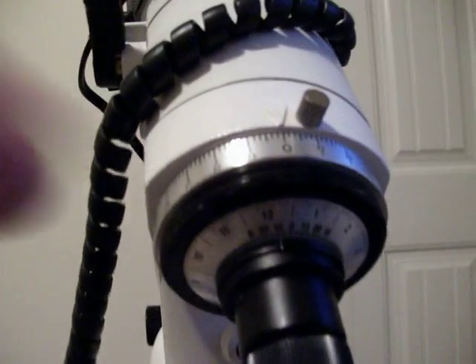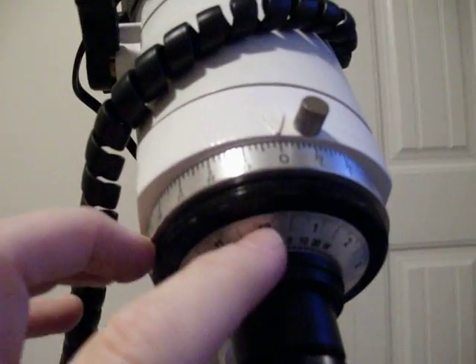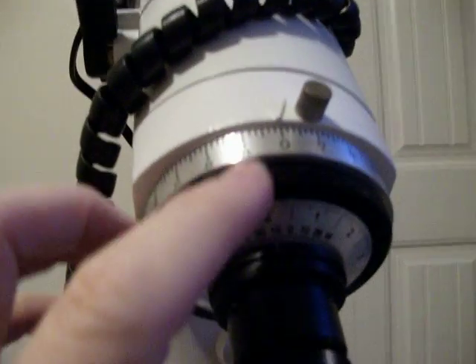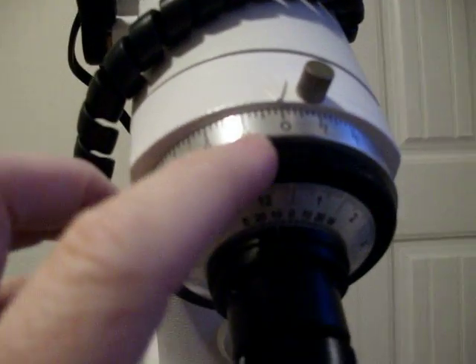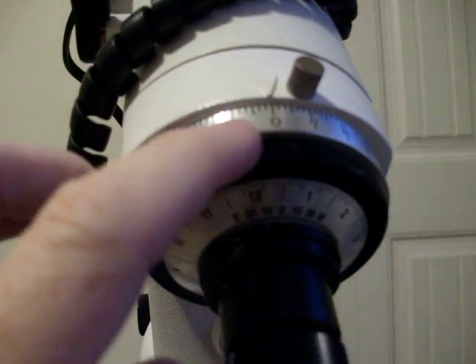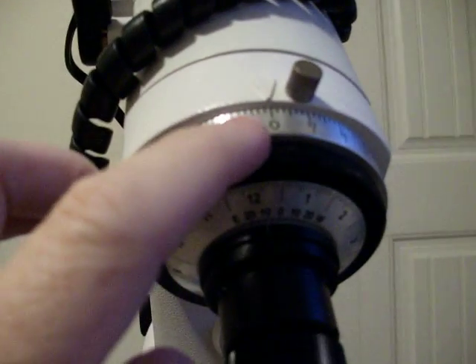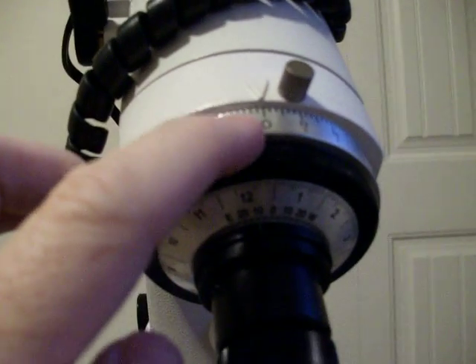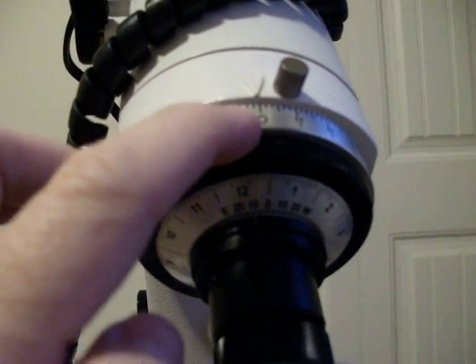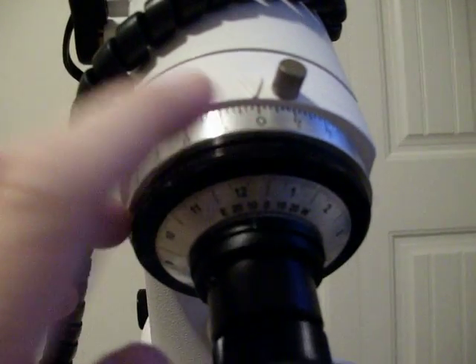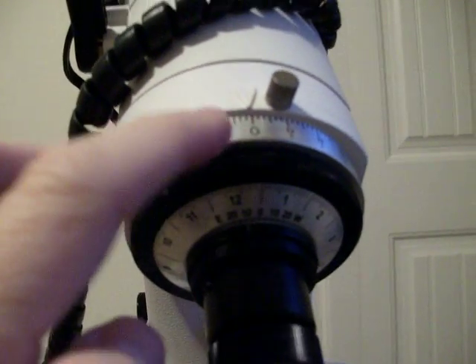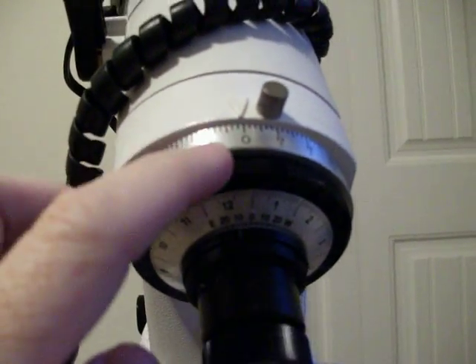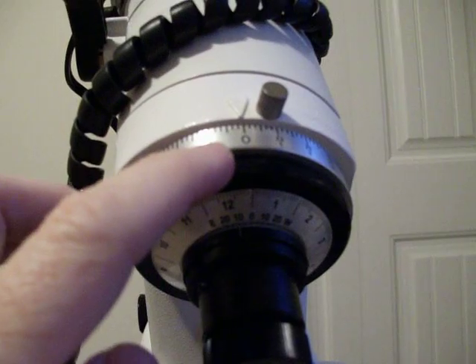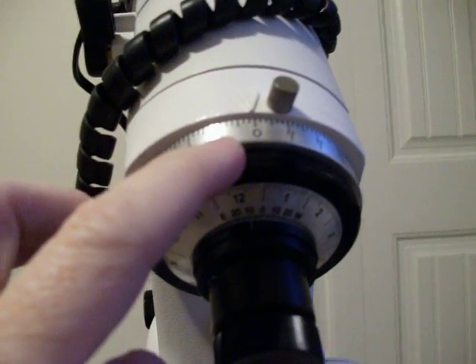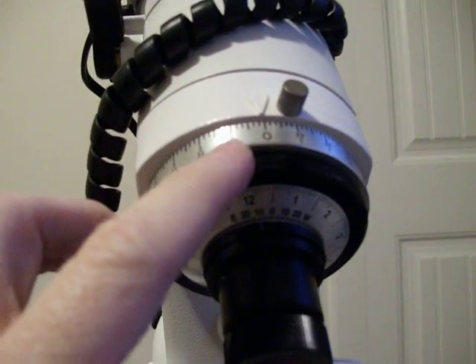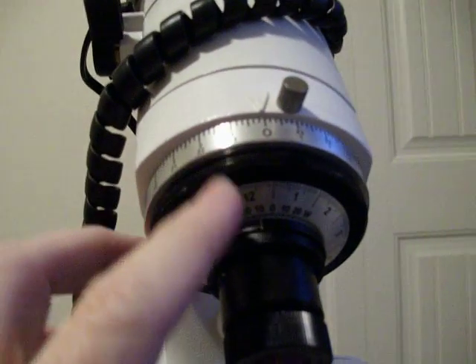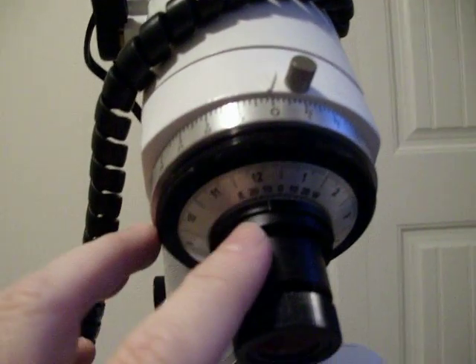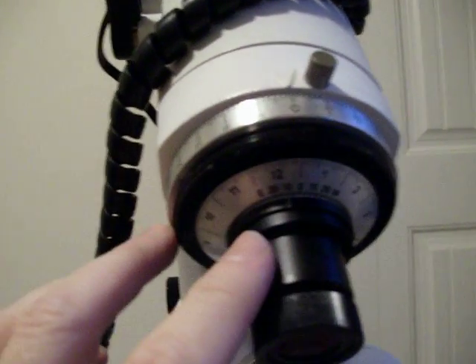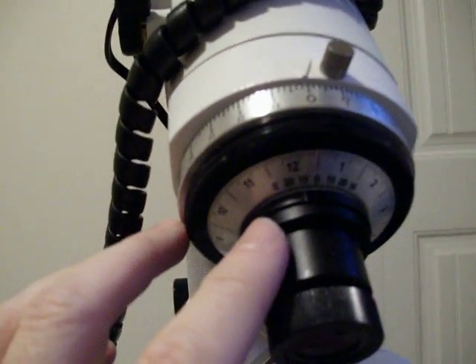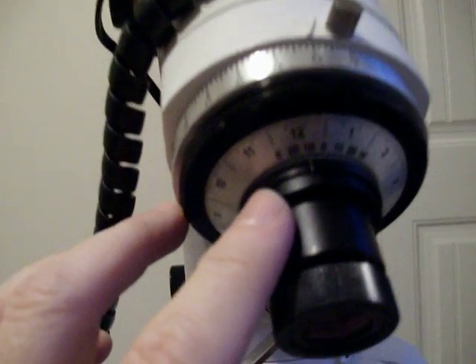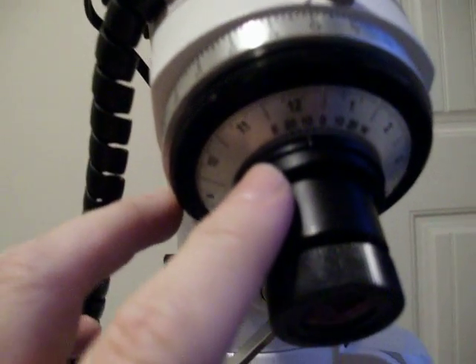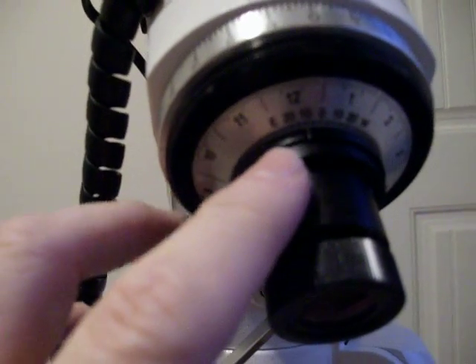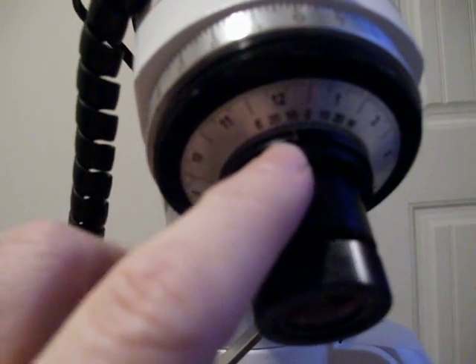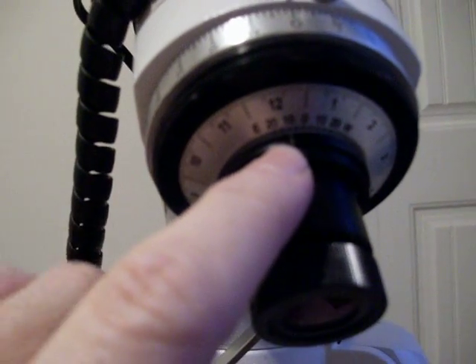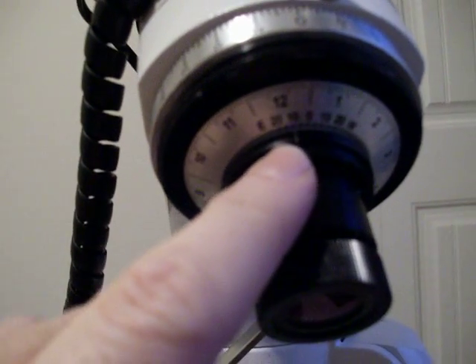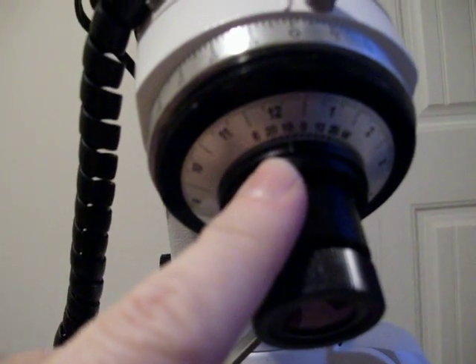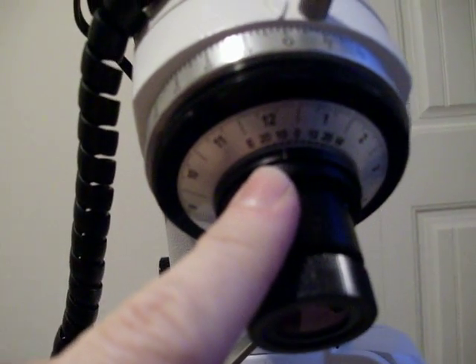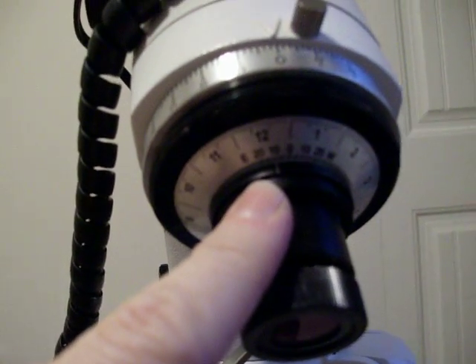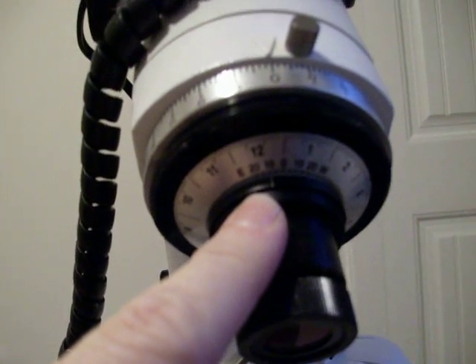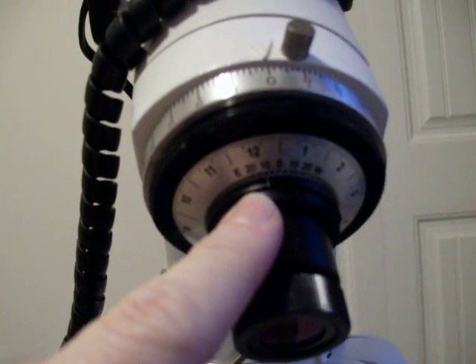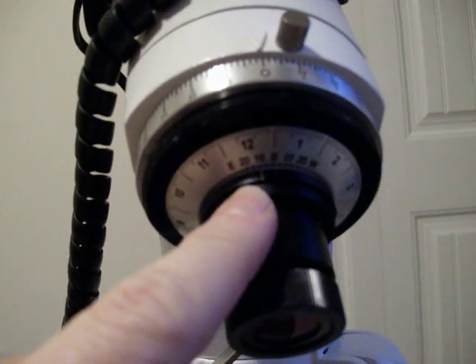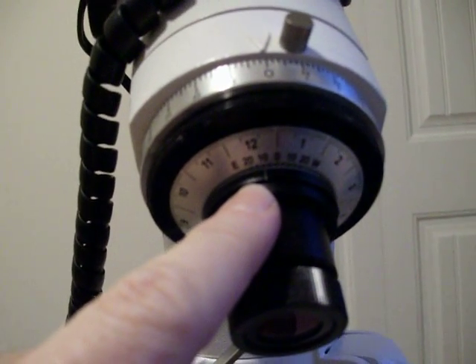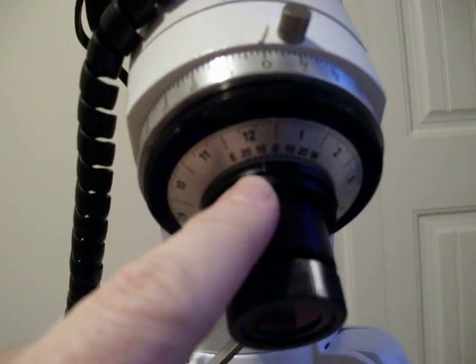Set your right ascension circle to zero — this is also the time circle — and this is the date circle, and this little white mark is the date circle mark.